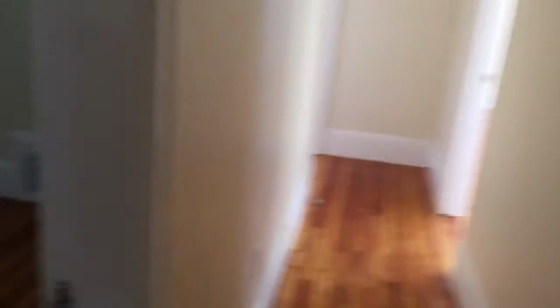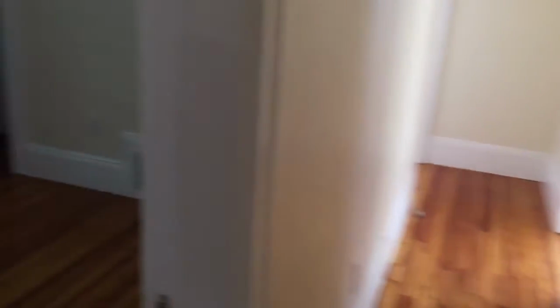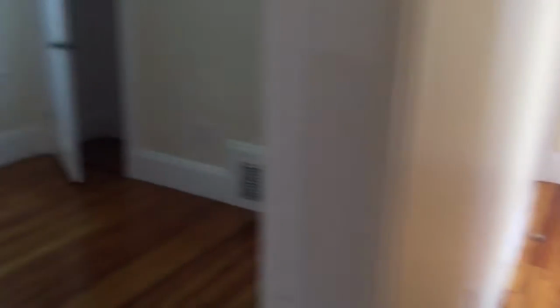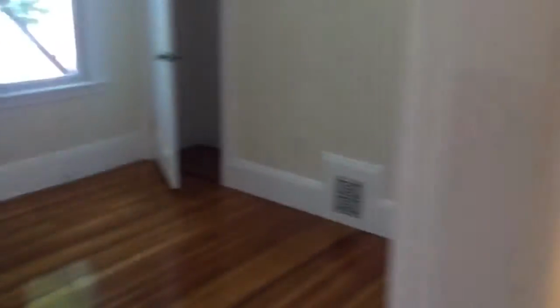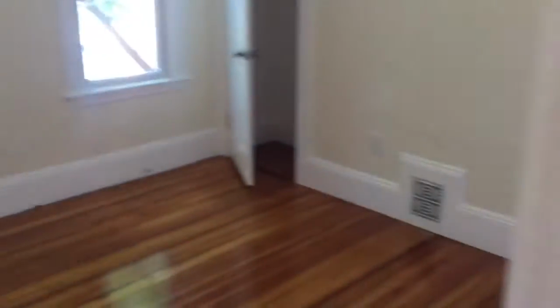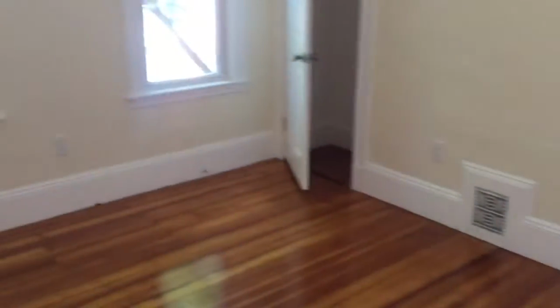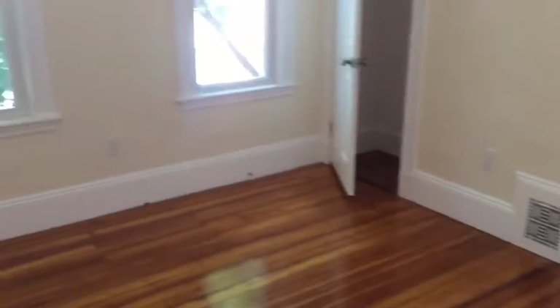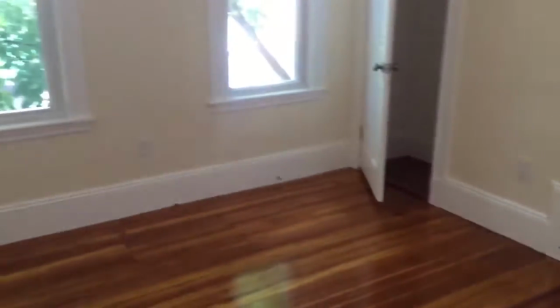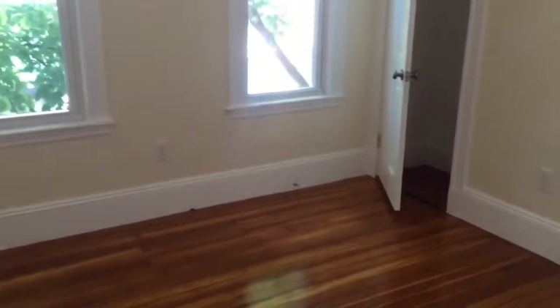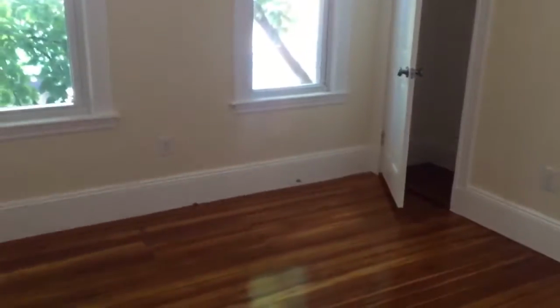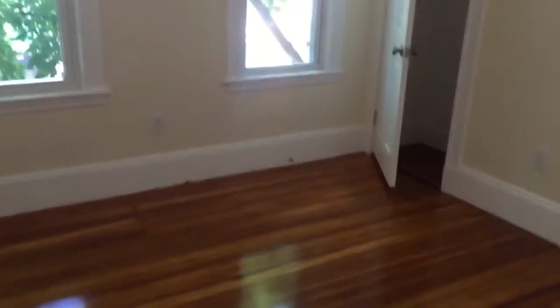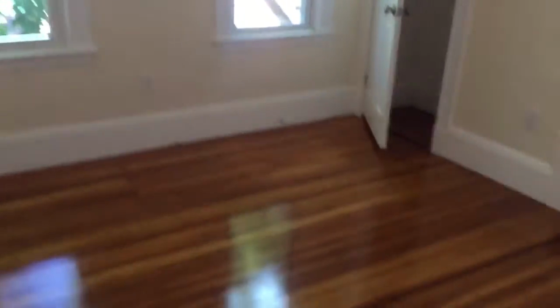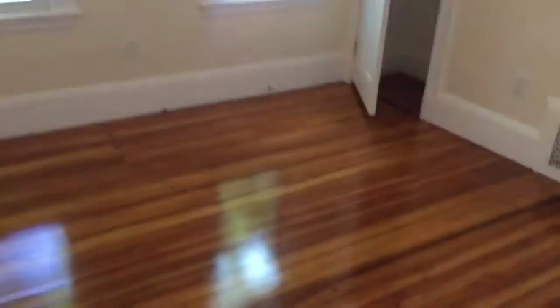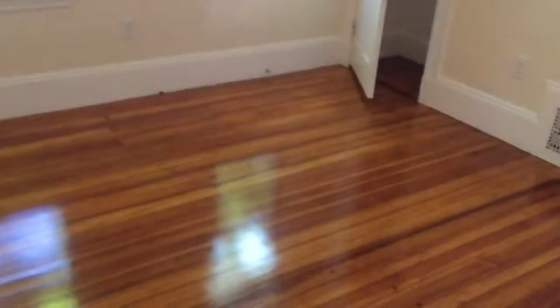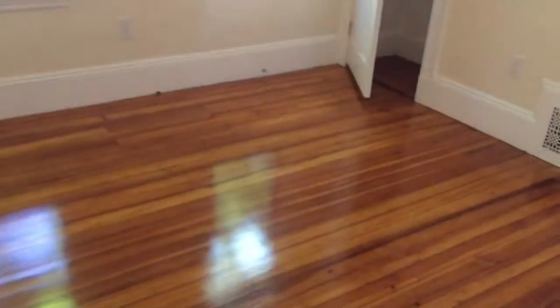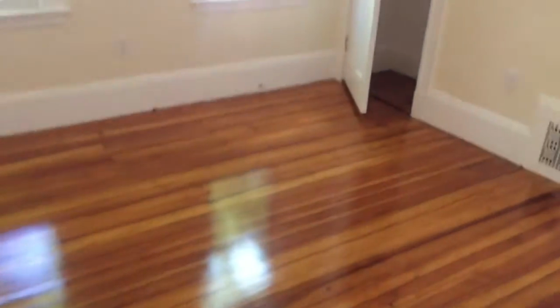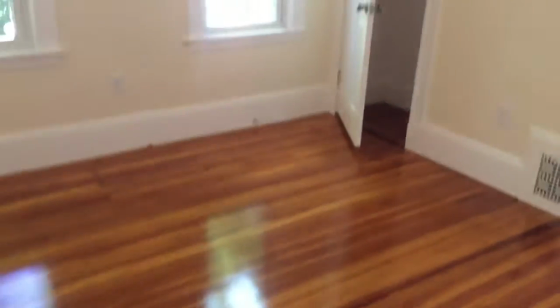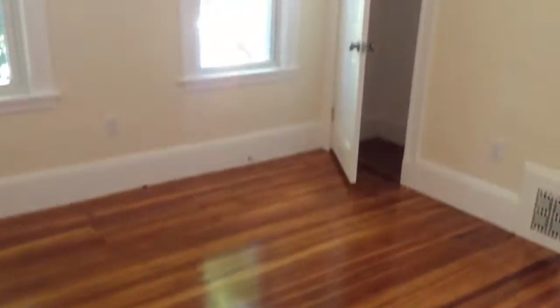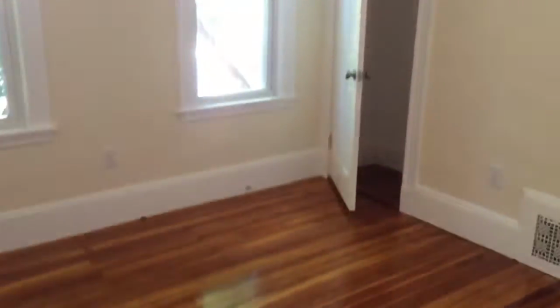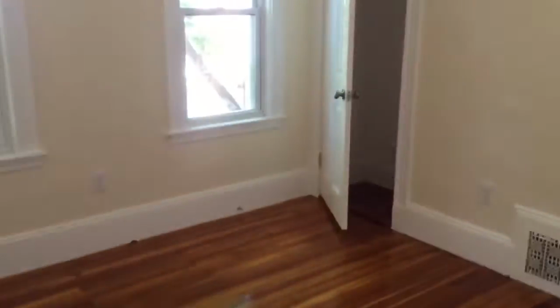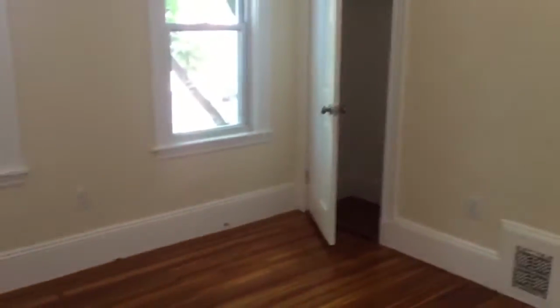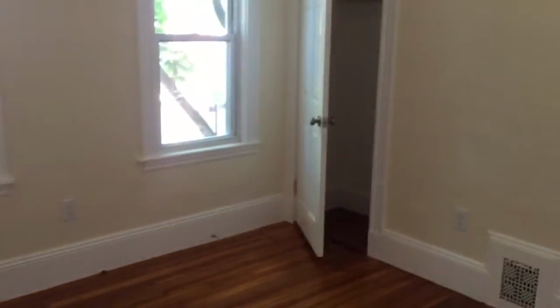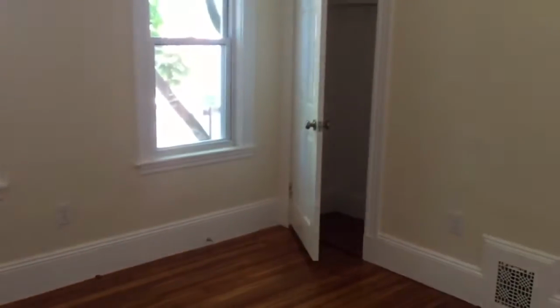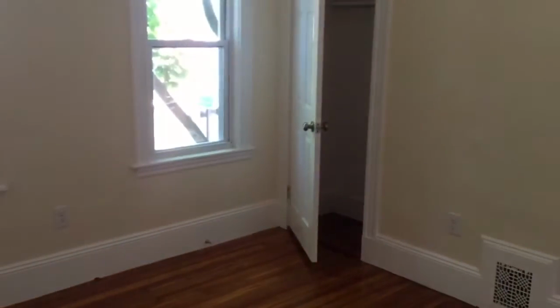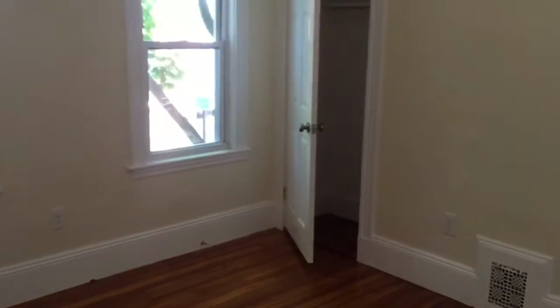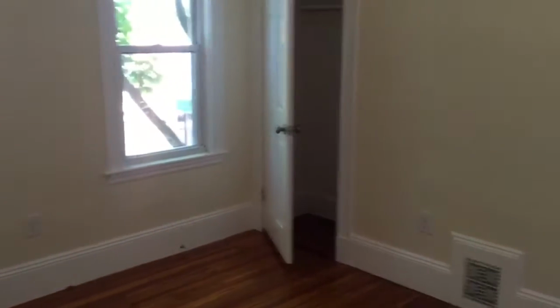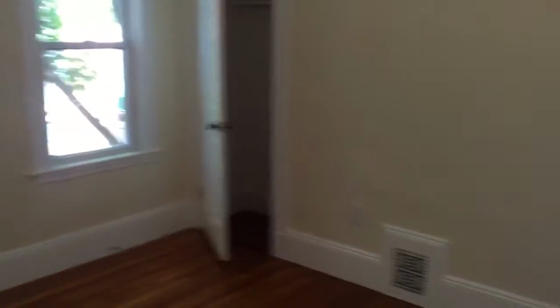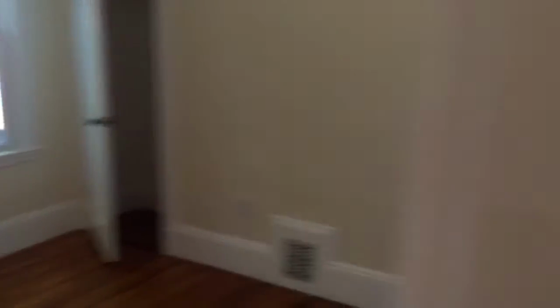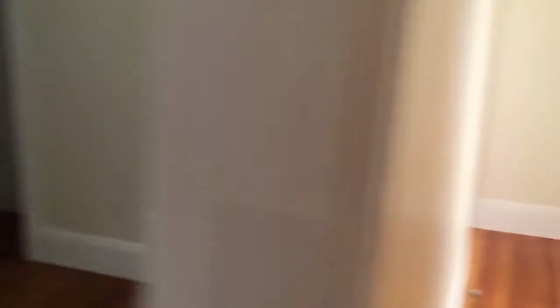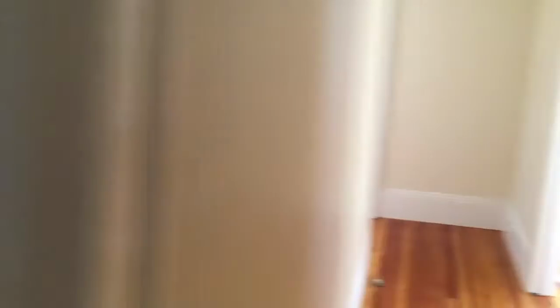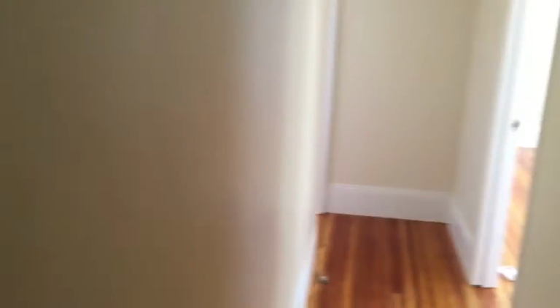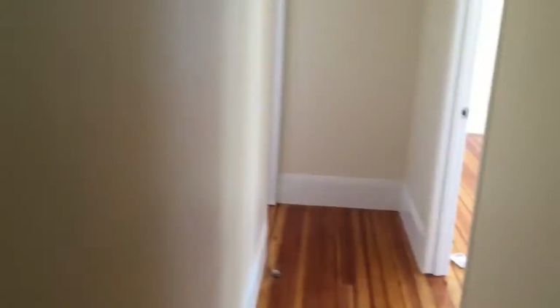Bedroom number one of three. A good-sized bedroom, about 12 by 11, with the closet over there.